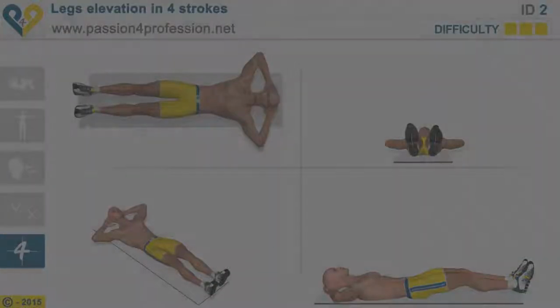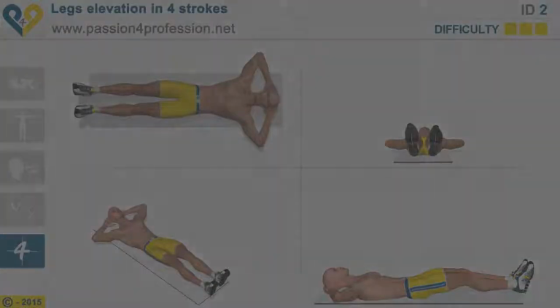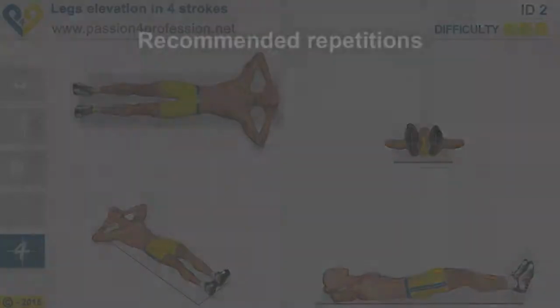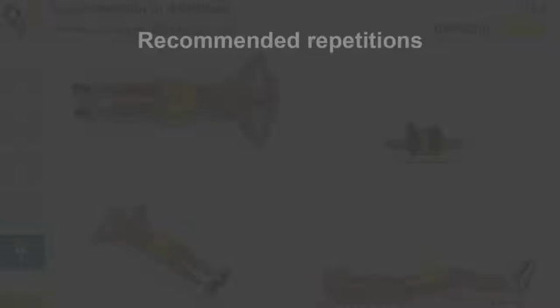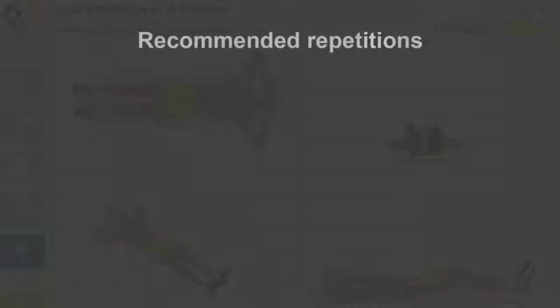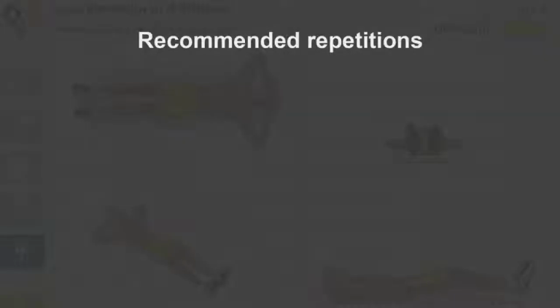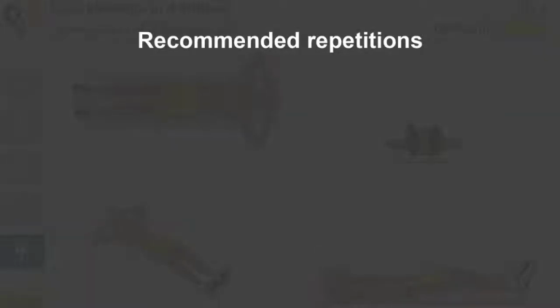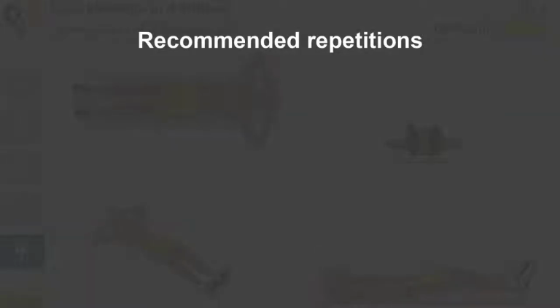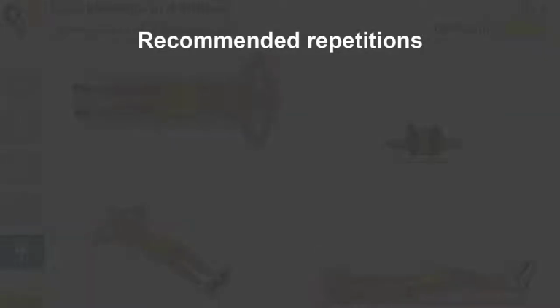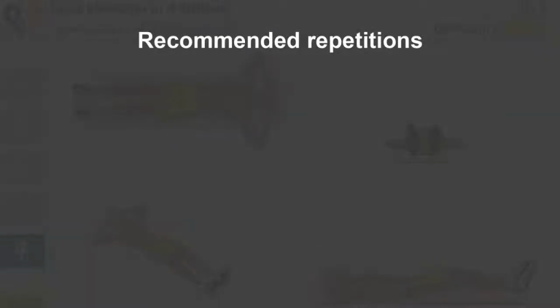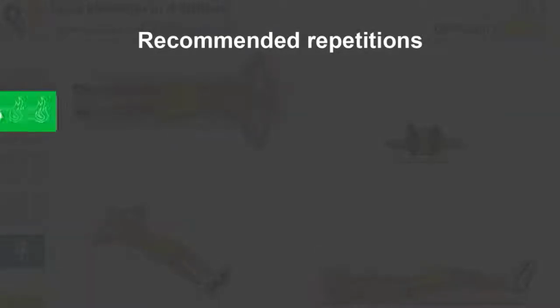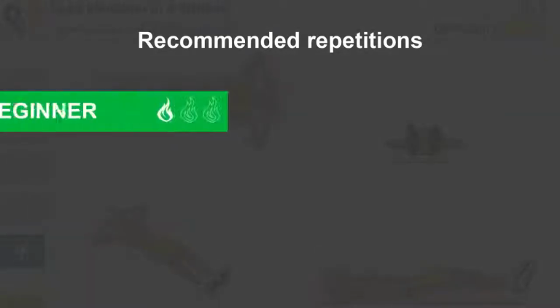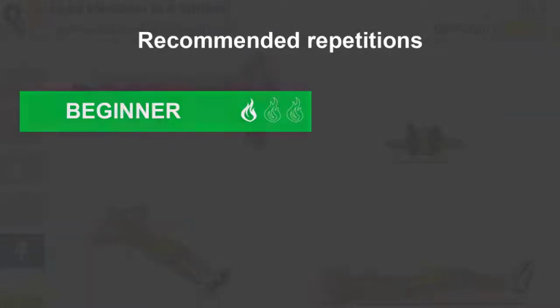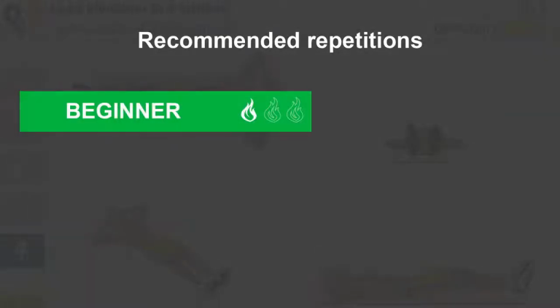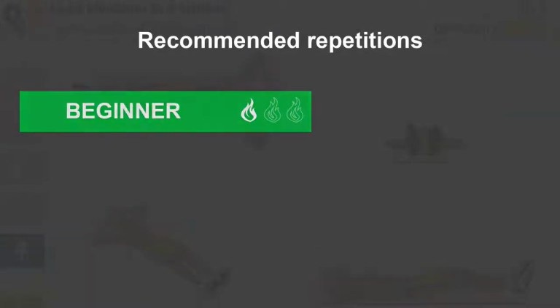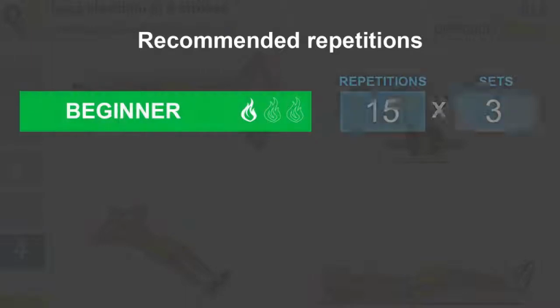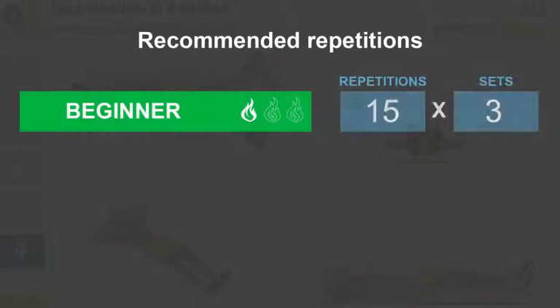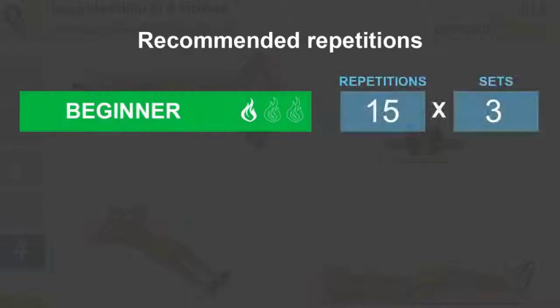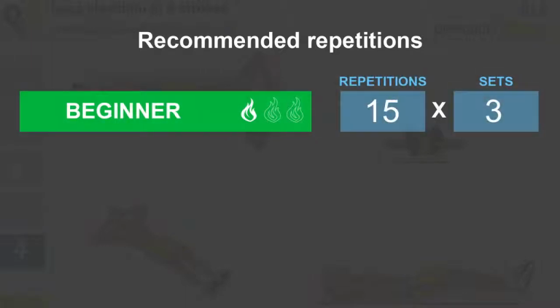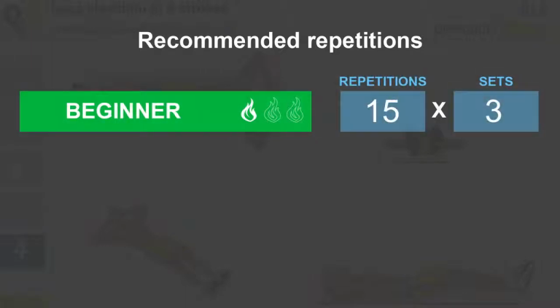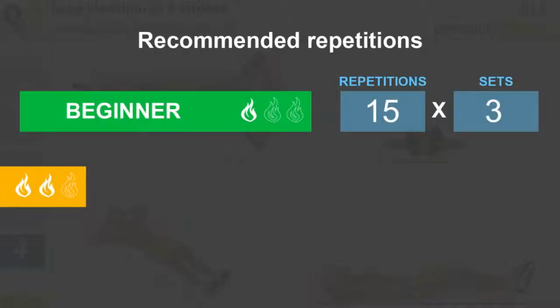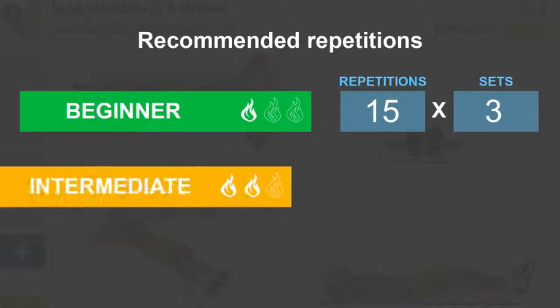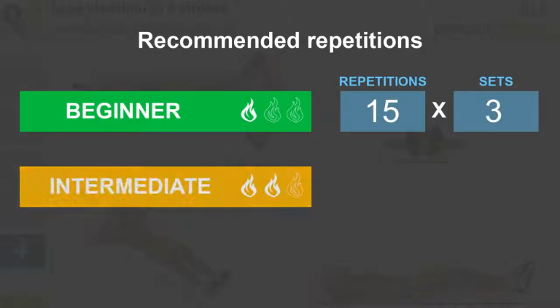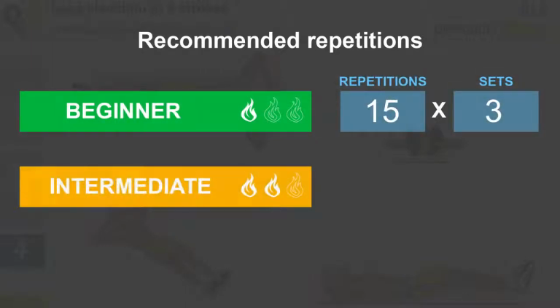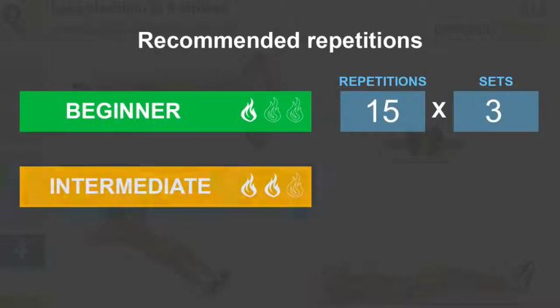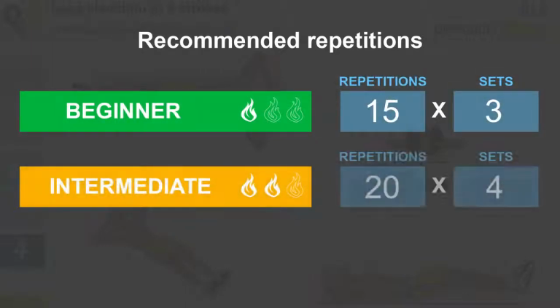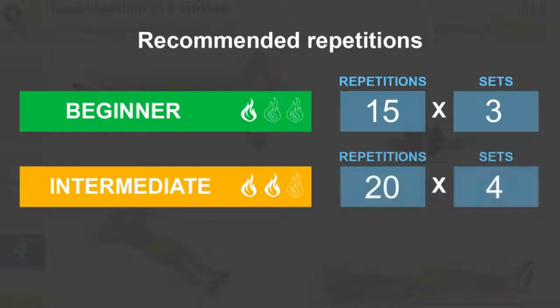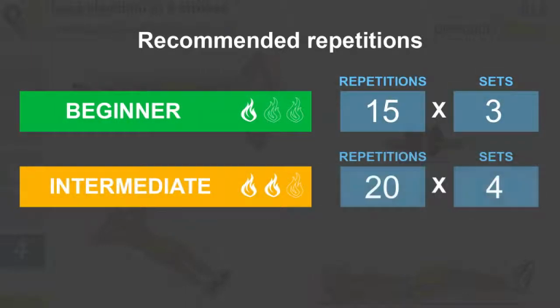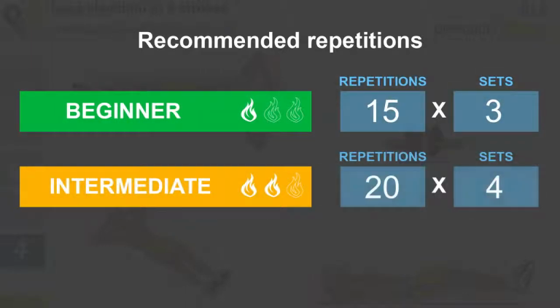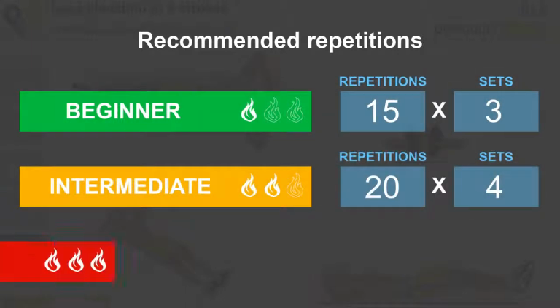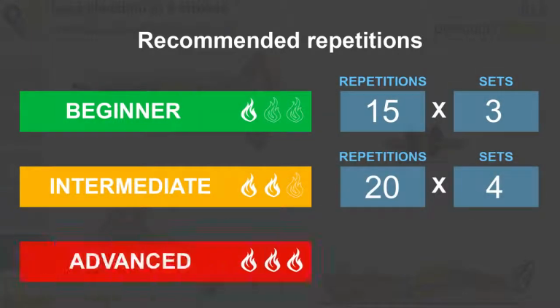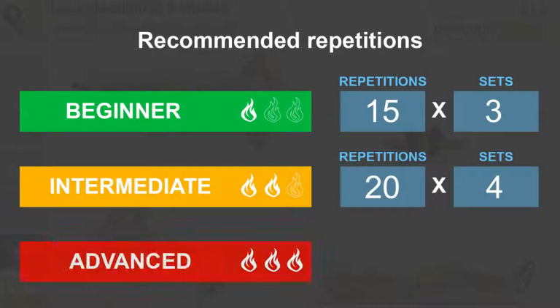Recommended repetitions: beginner, intermediate, and advanced levels provided.